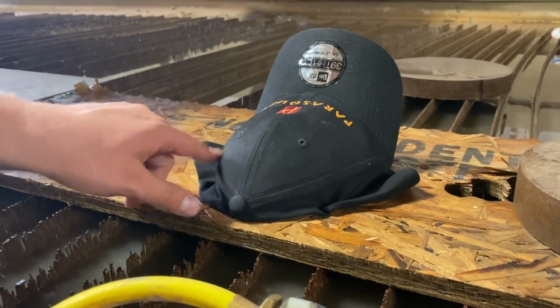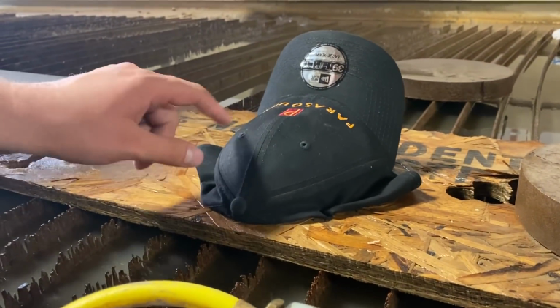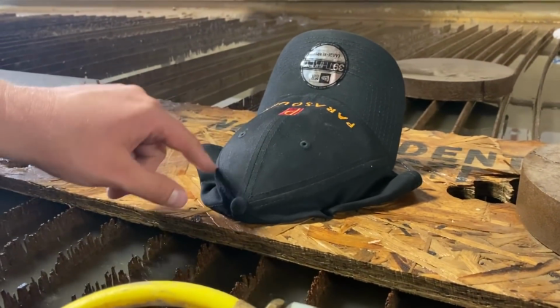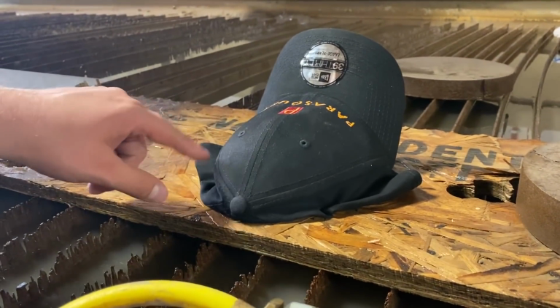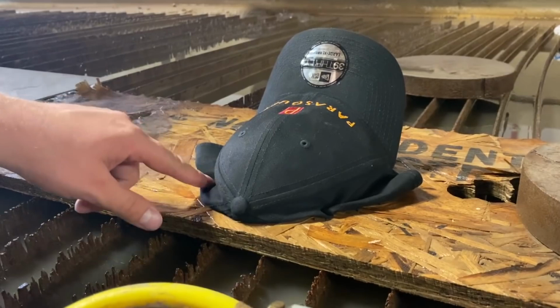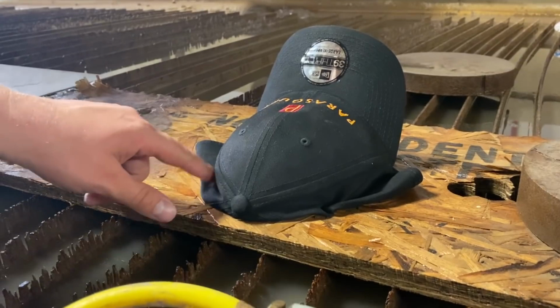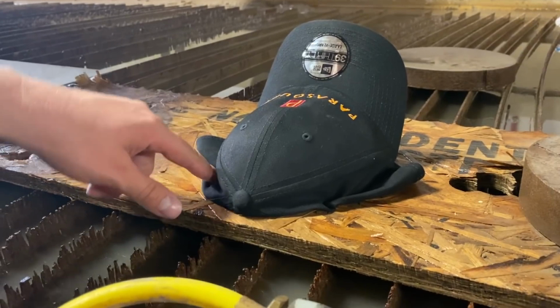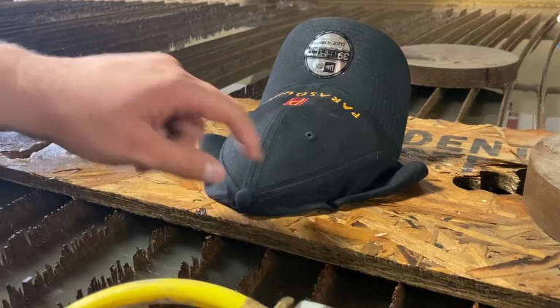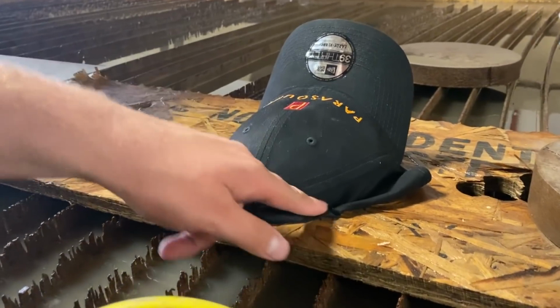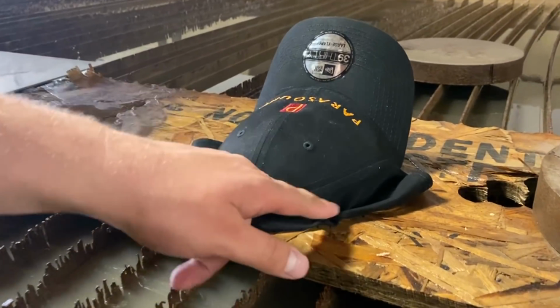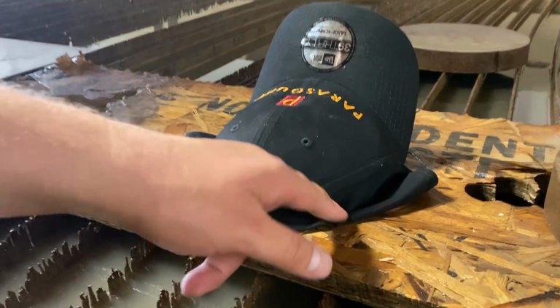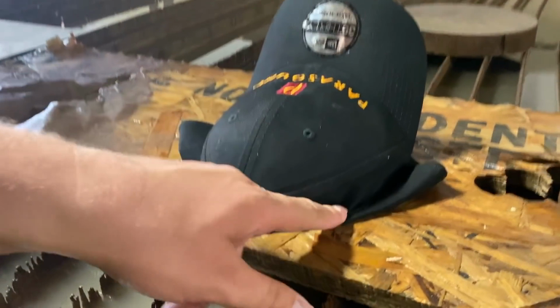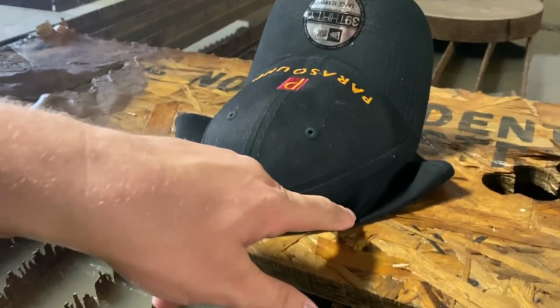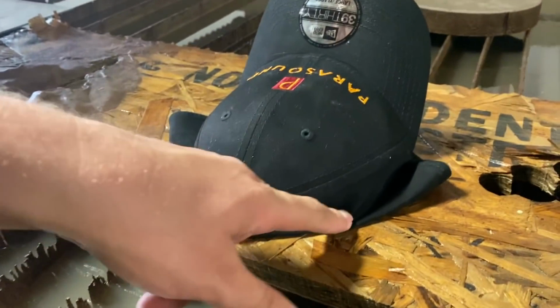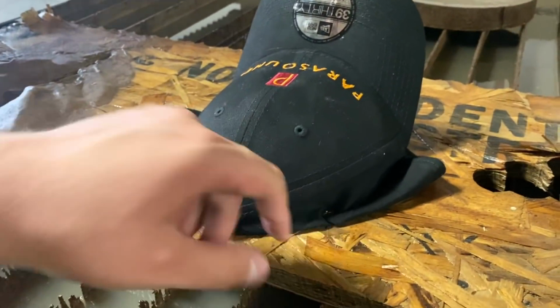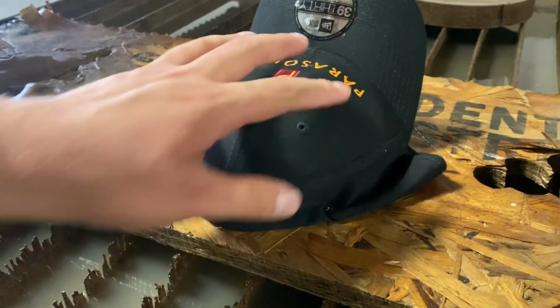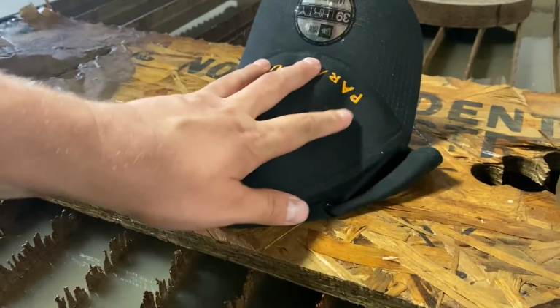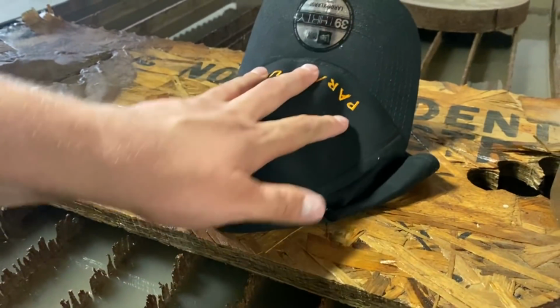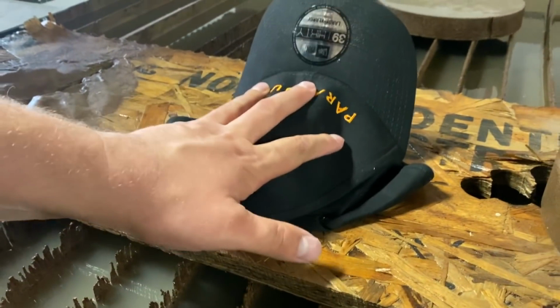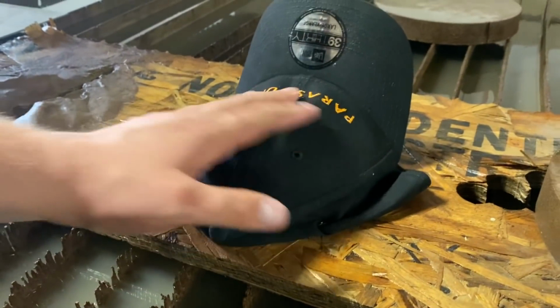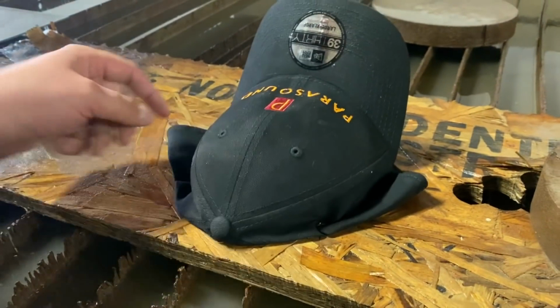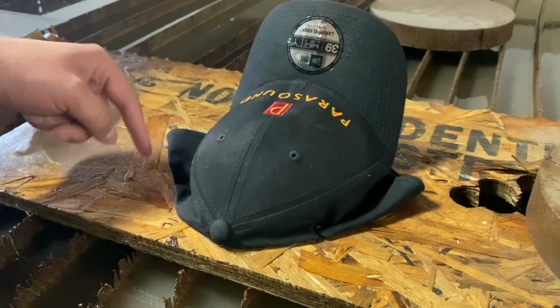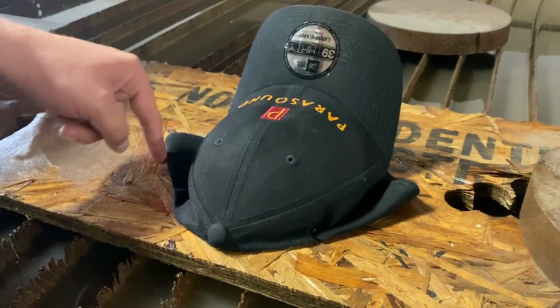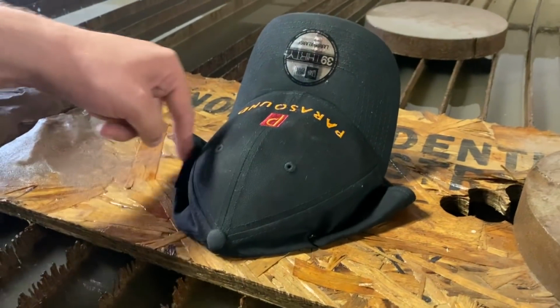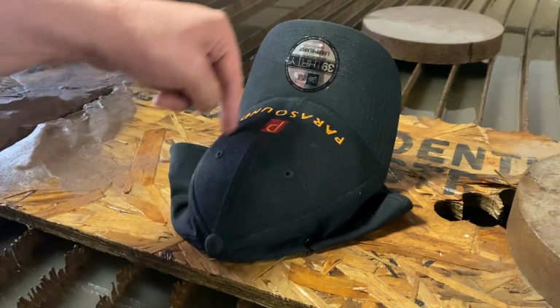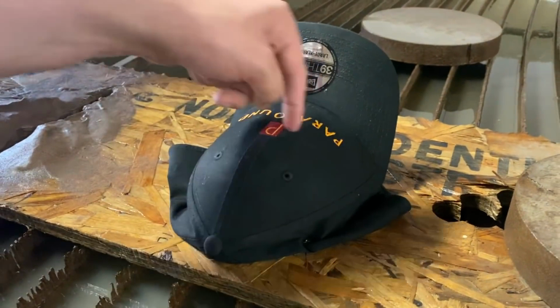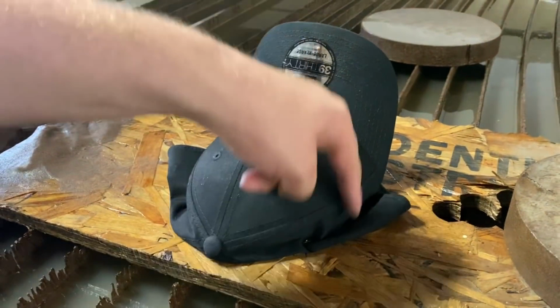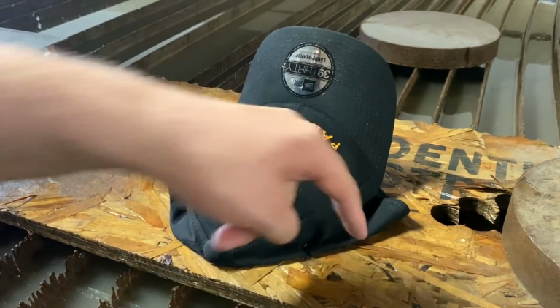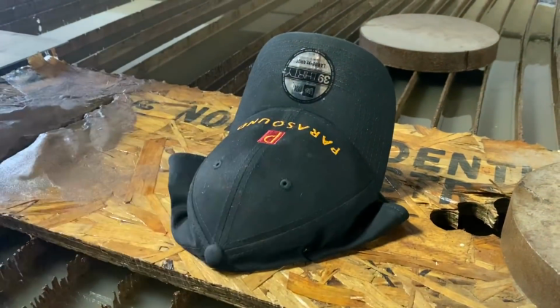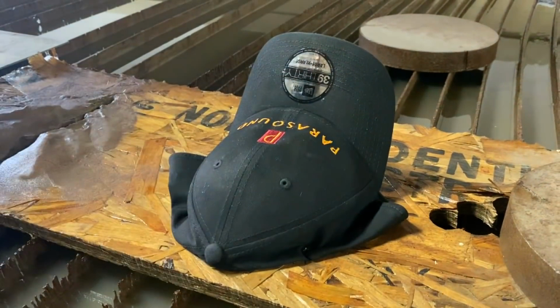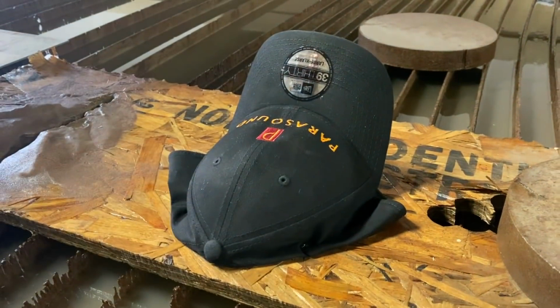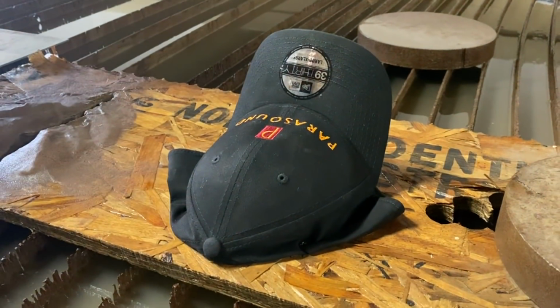See these holes in the hat? They're for screwing it down so you can turn it into a visor.